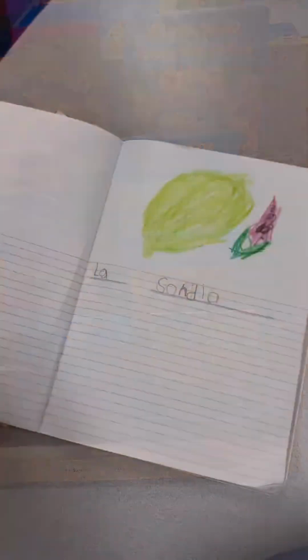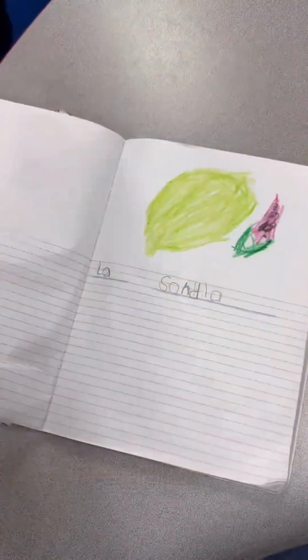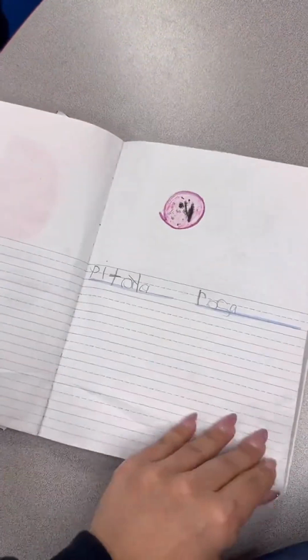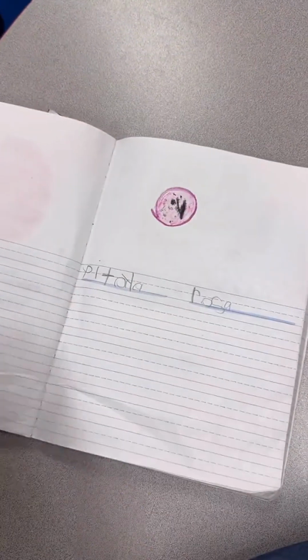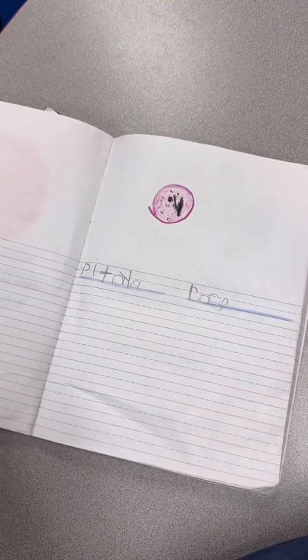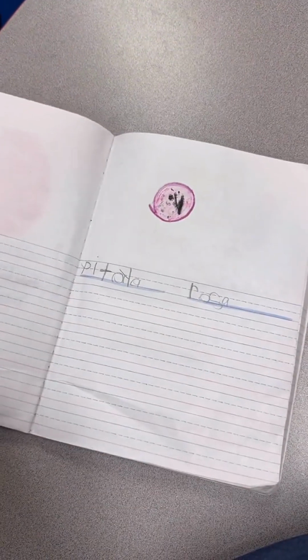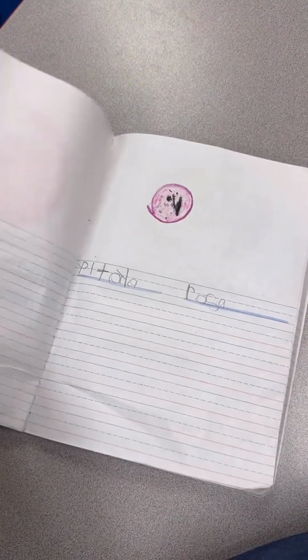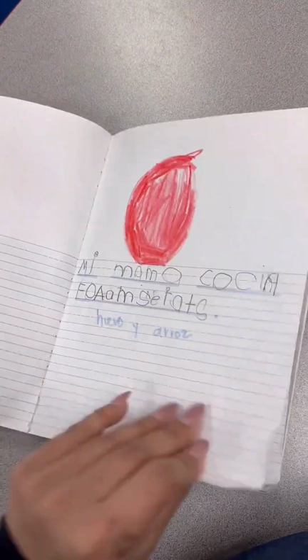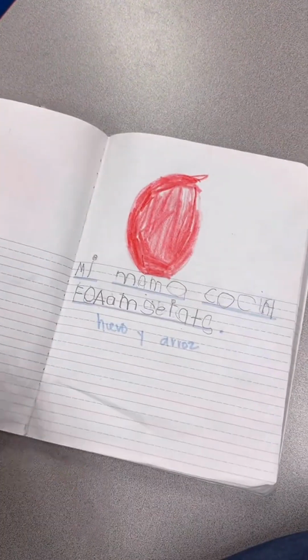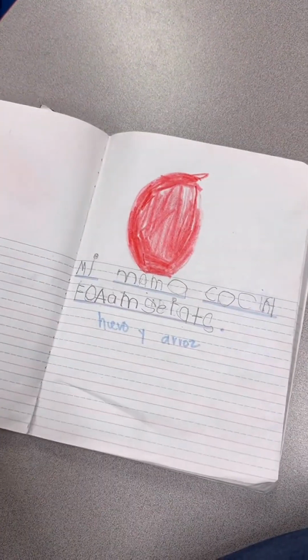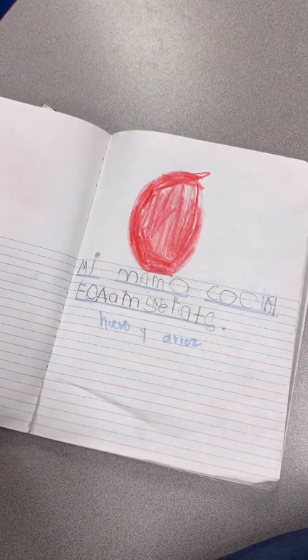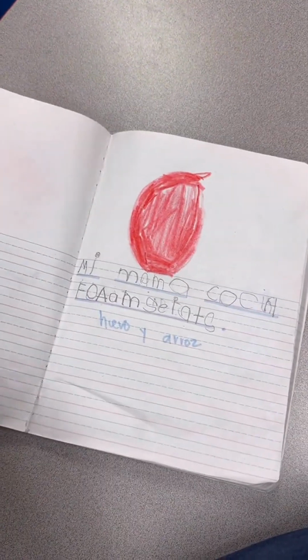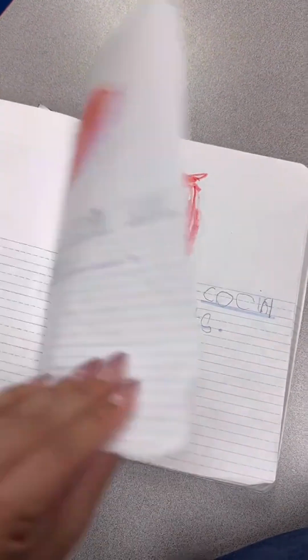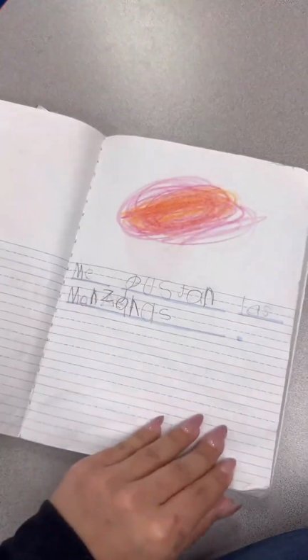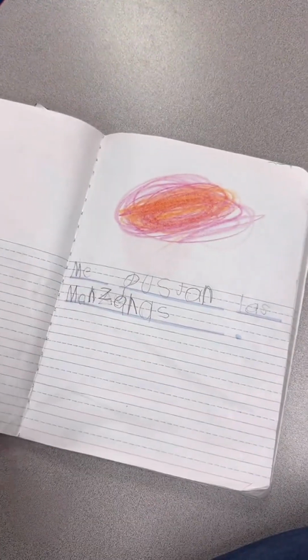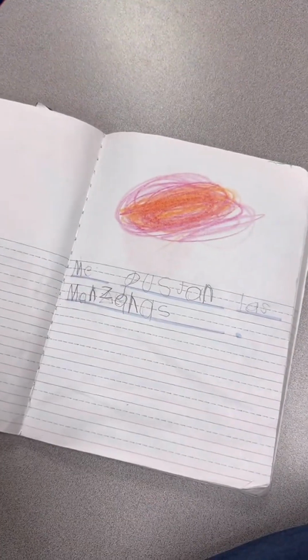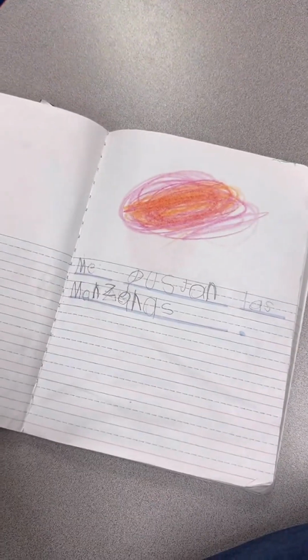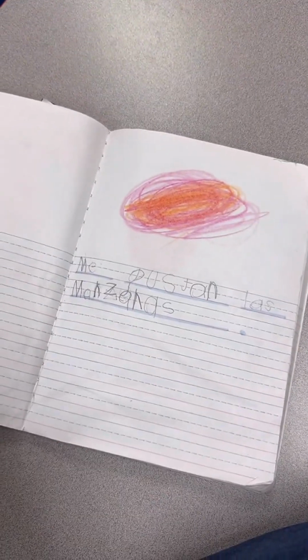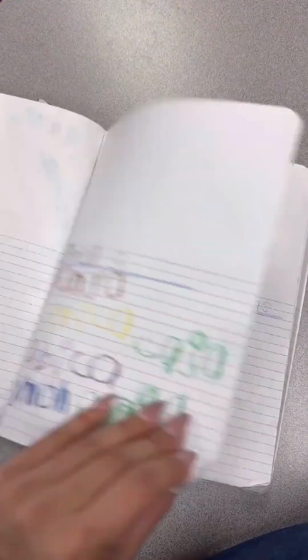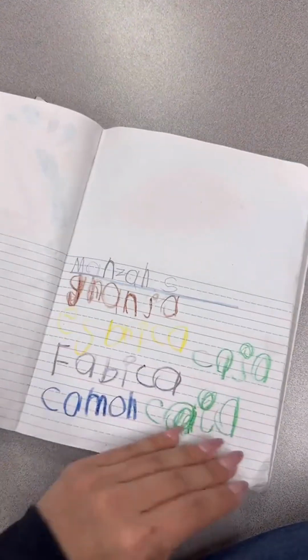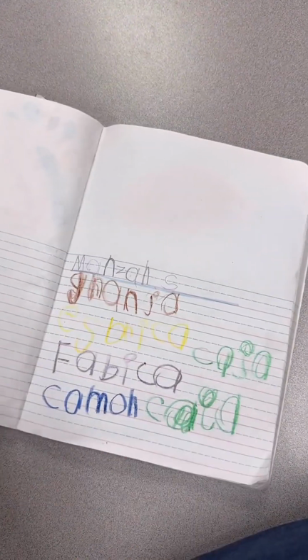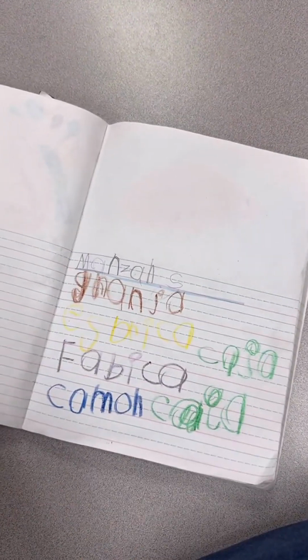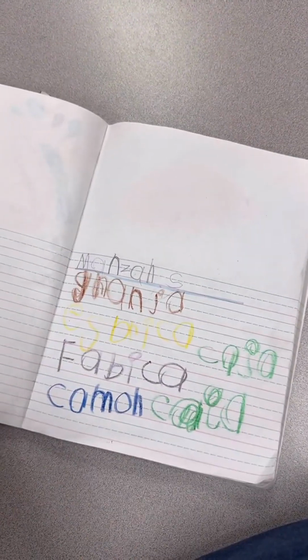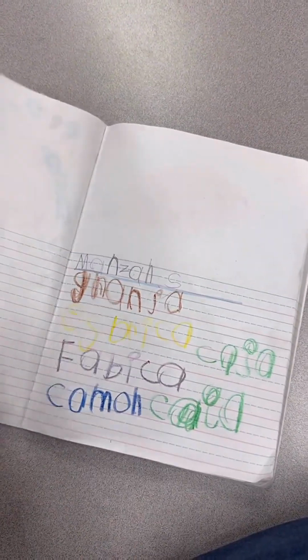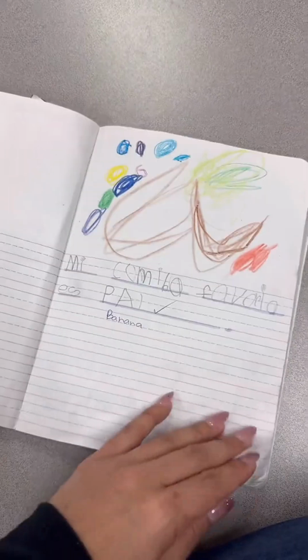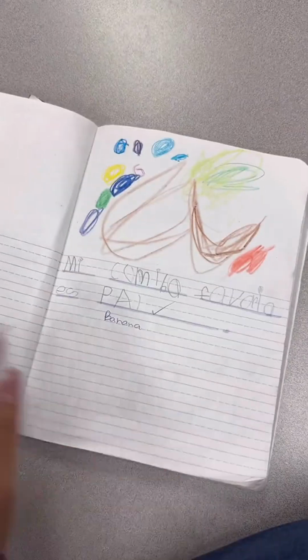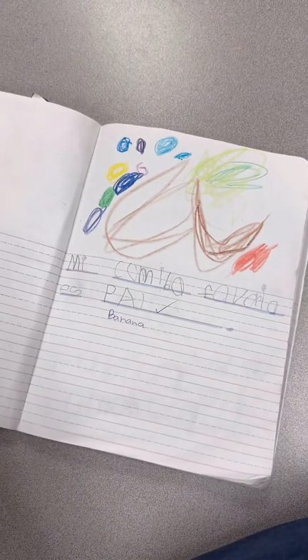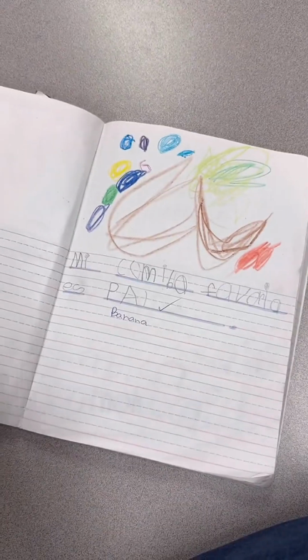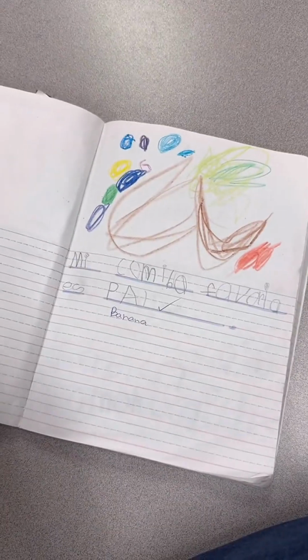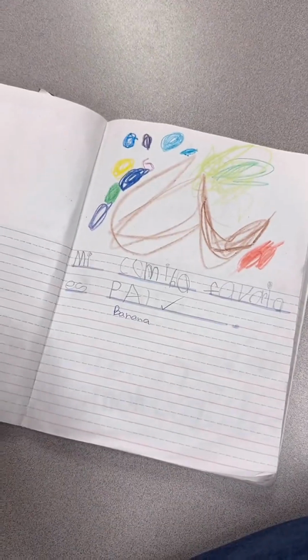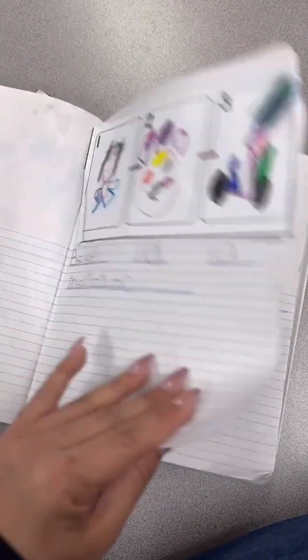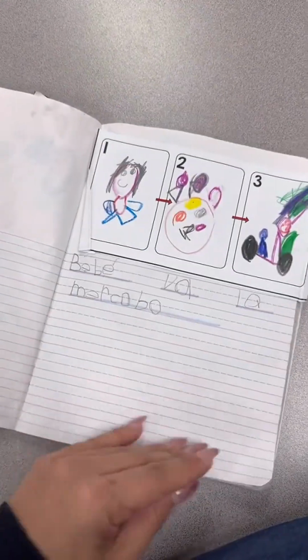For writing time, we wrote about everything in our journals — from the new fruit we were trying, food our mom cooks, our favorite food, and even sequencing from our favorite read aloud.